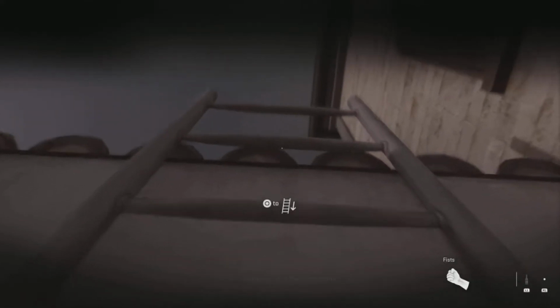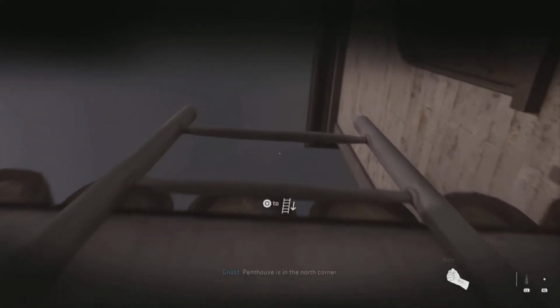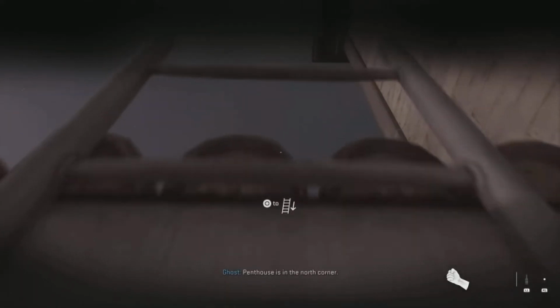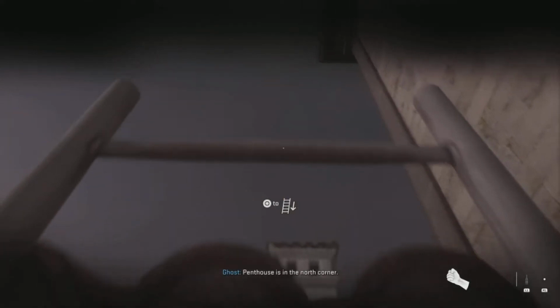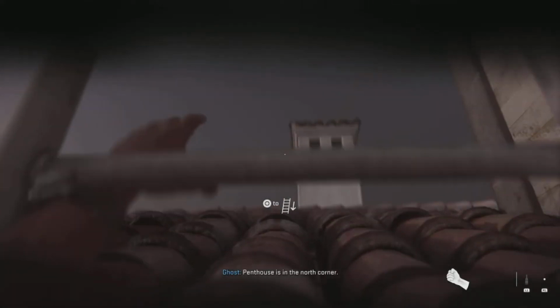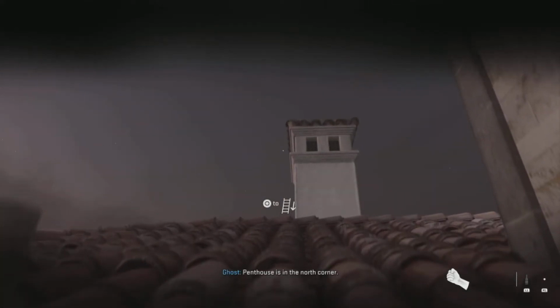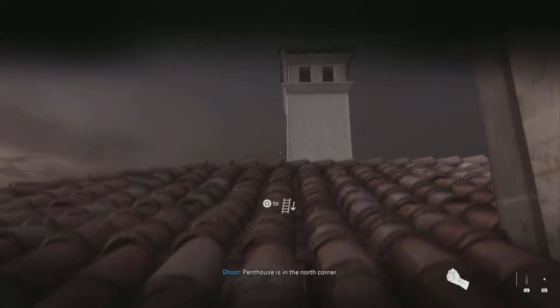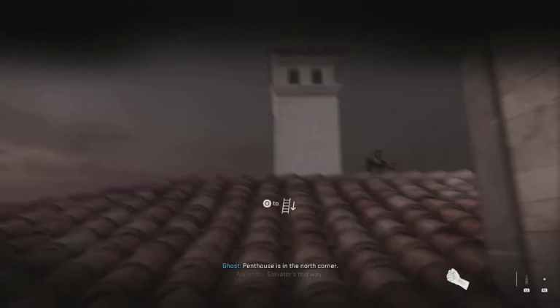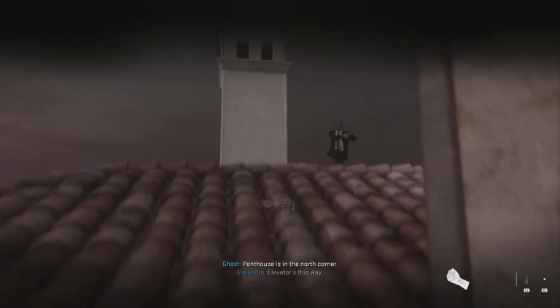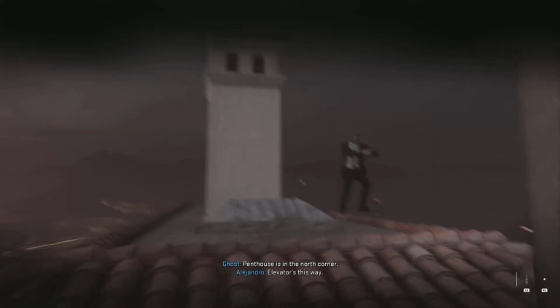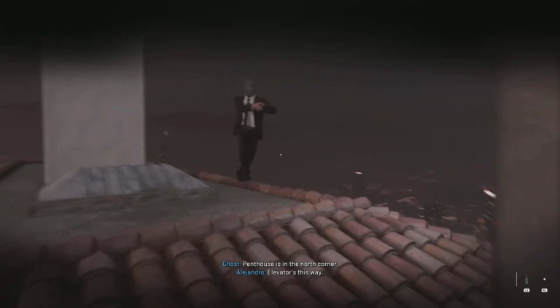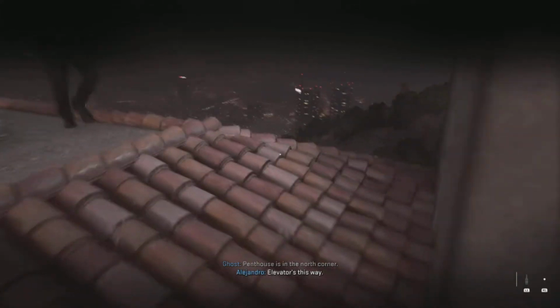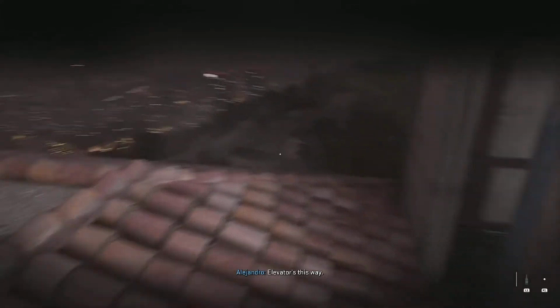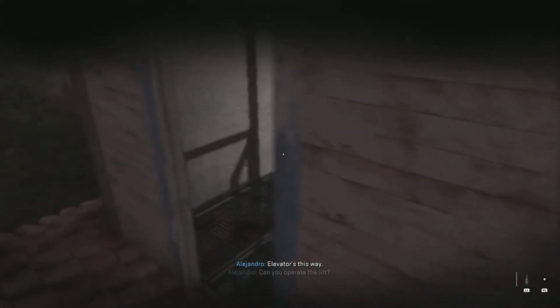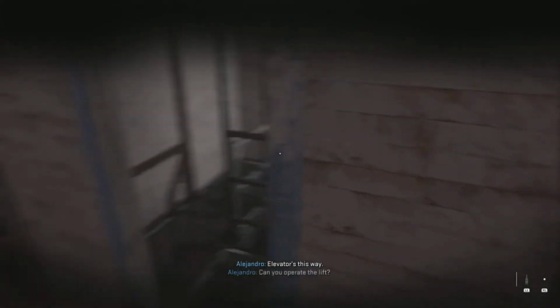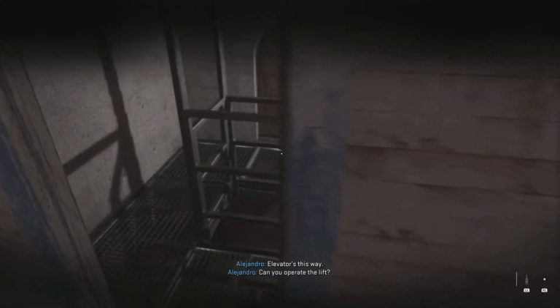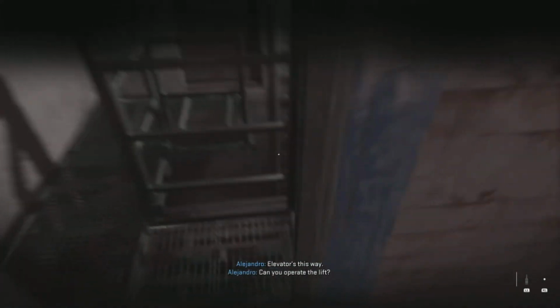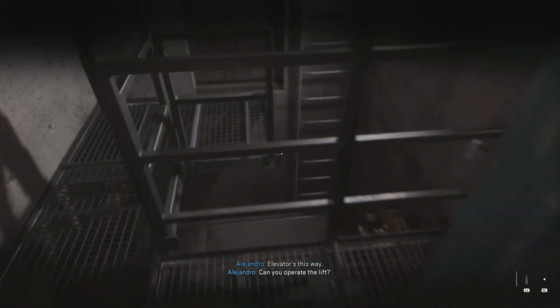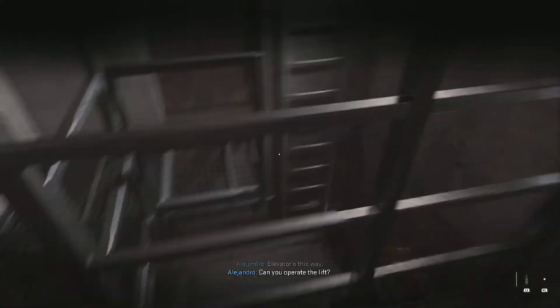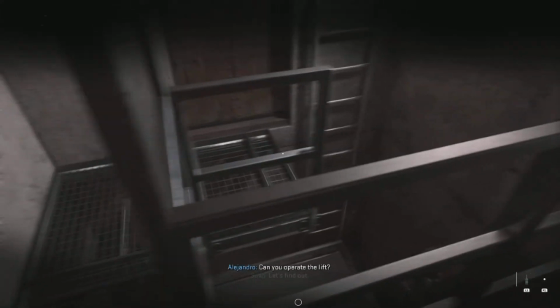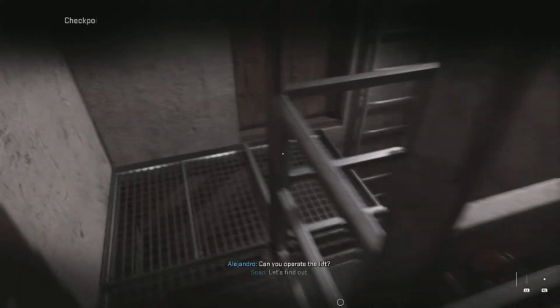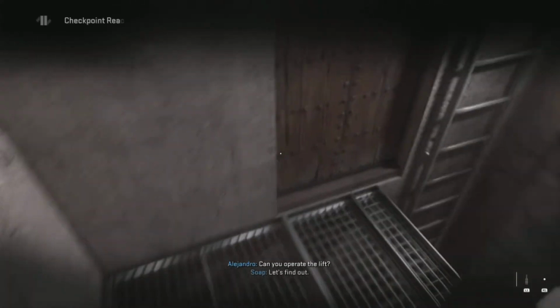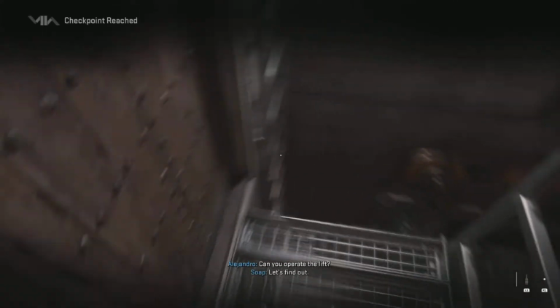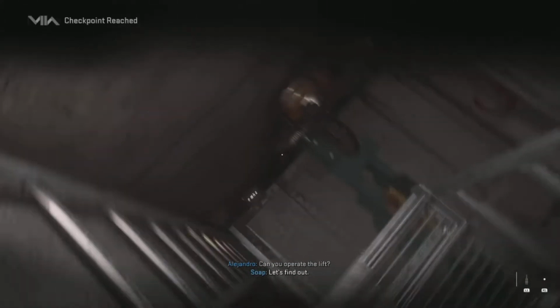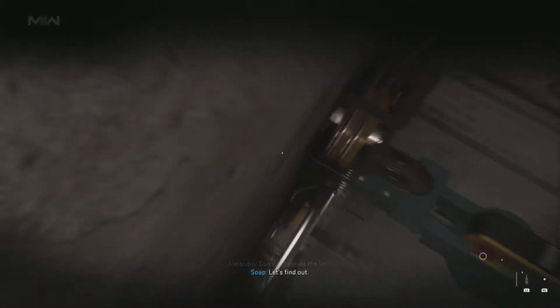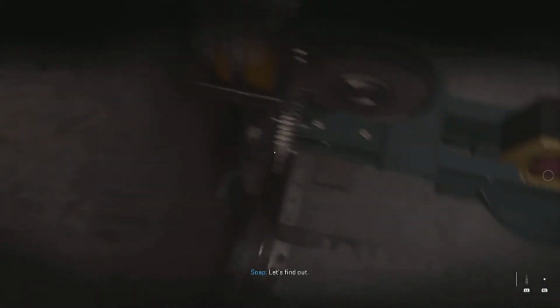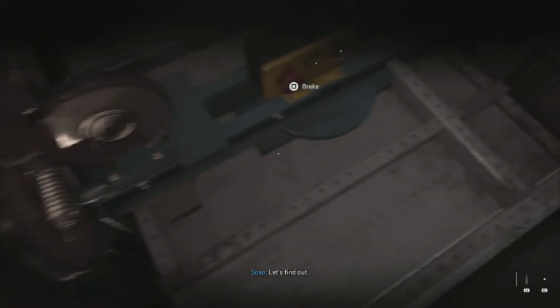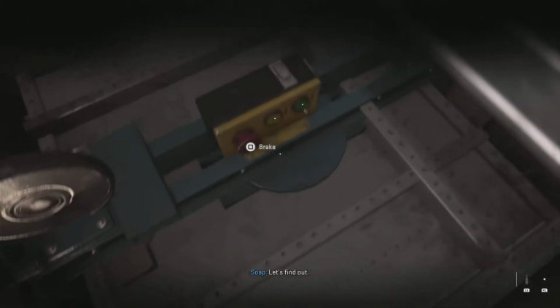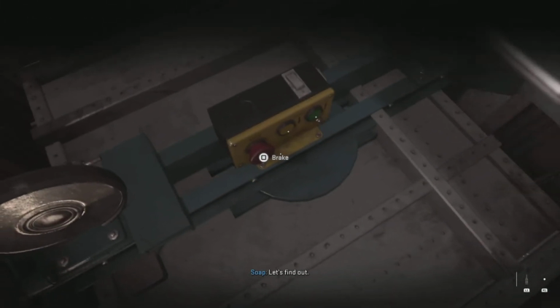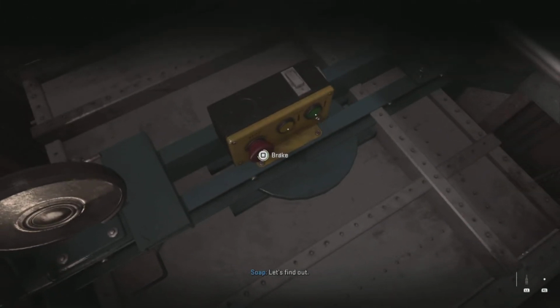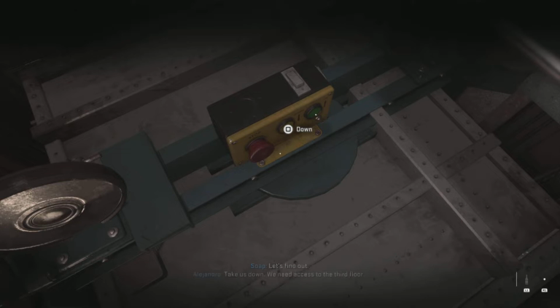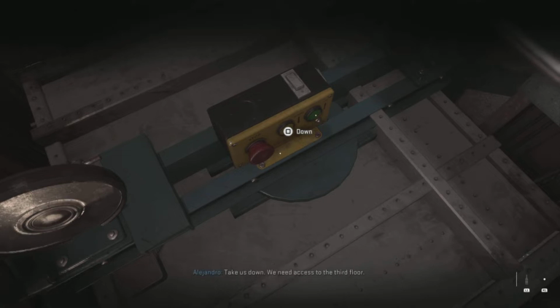Penthouse is in the north corner. Elevator is this way. Can you upright the lift? Let's find out. Take us down.